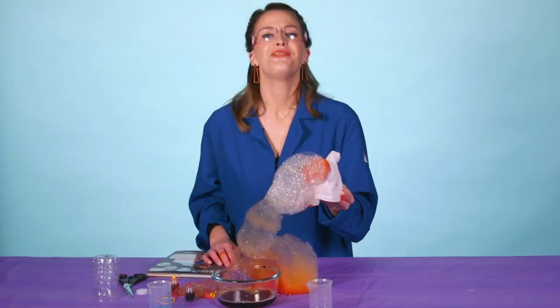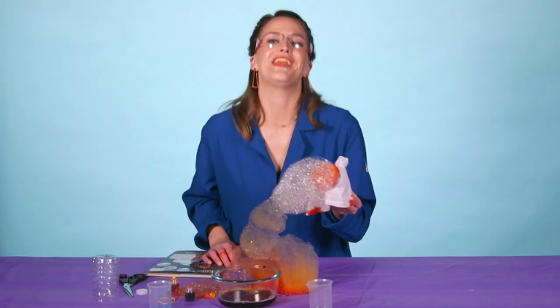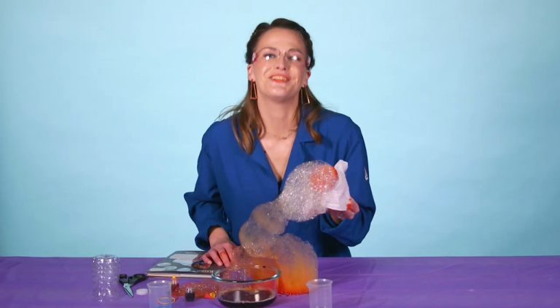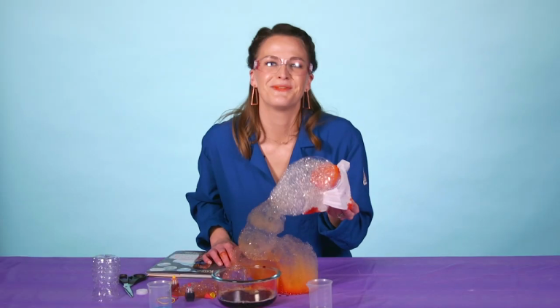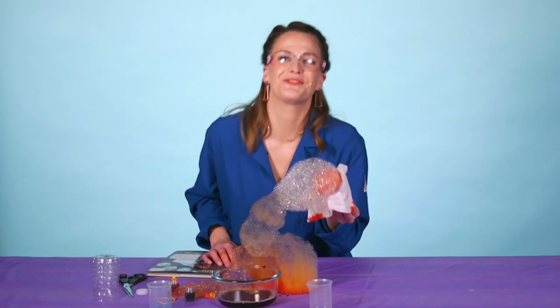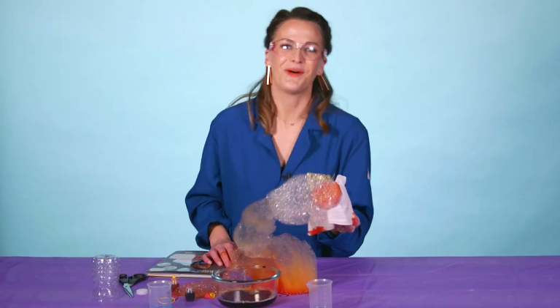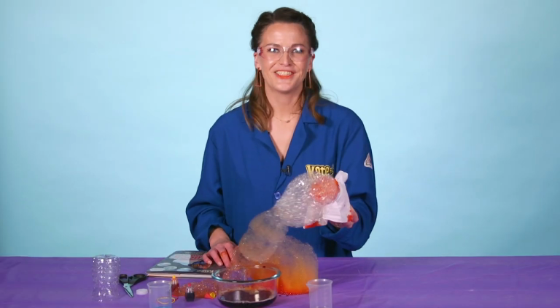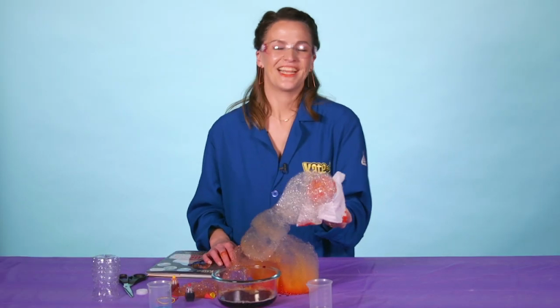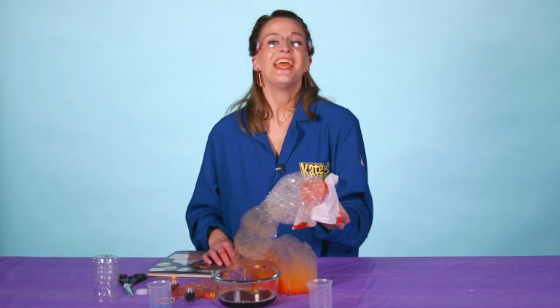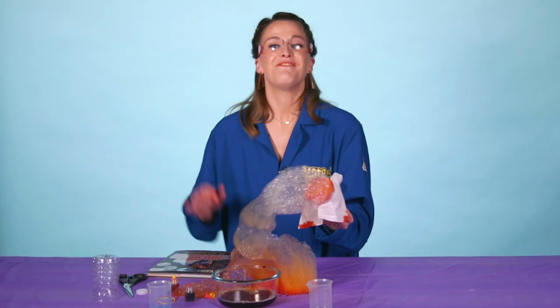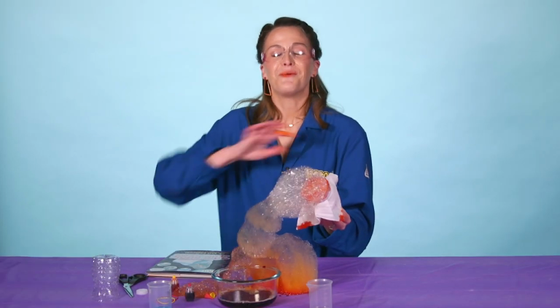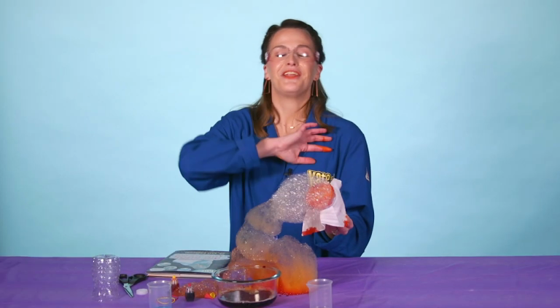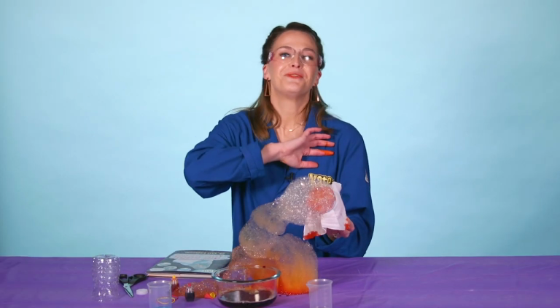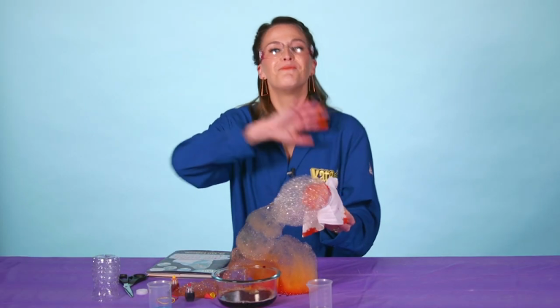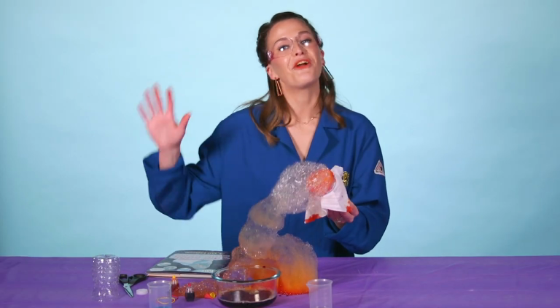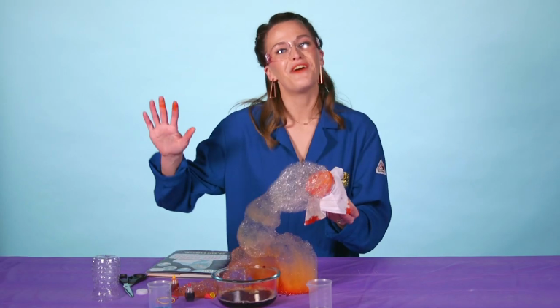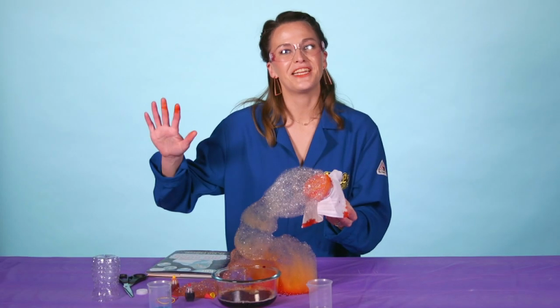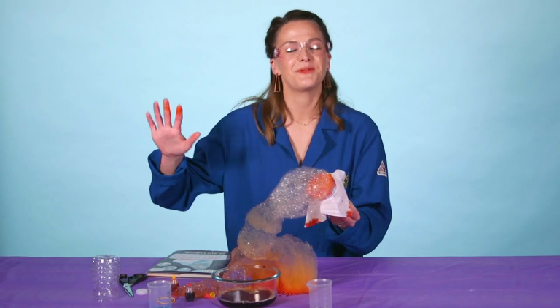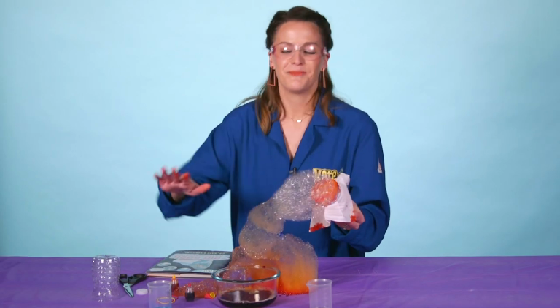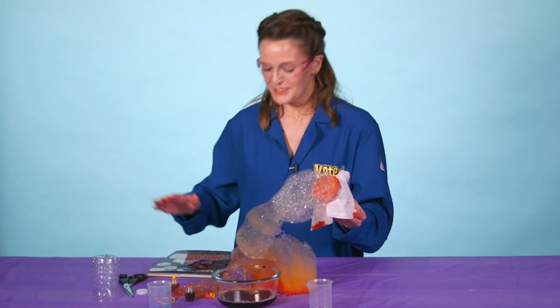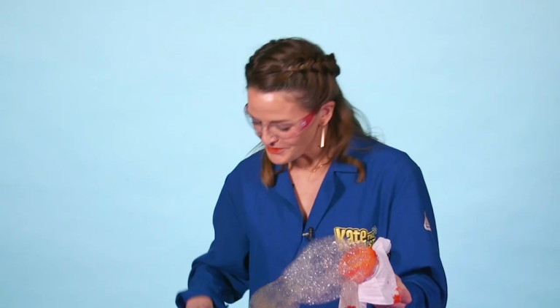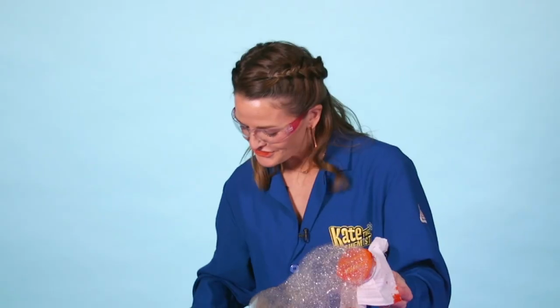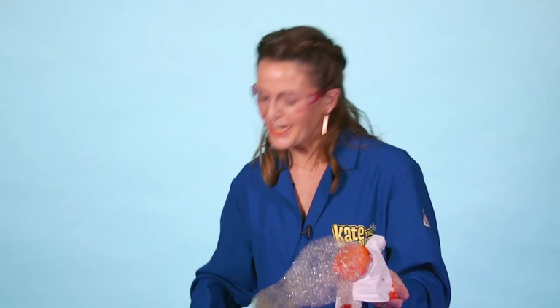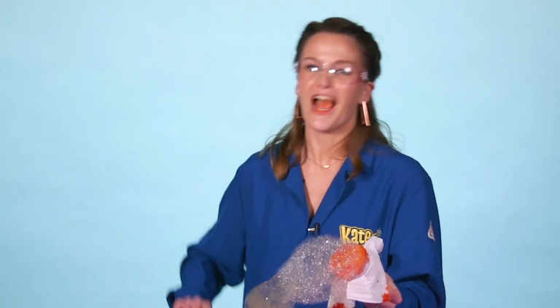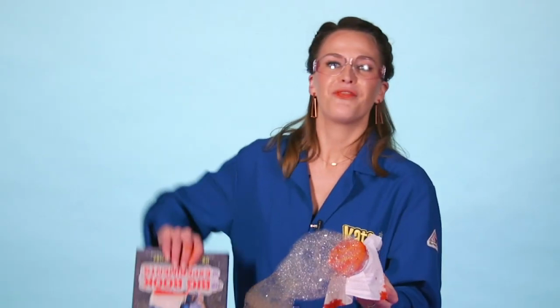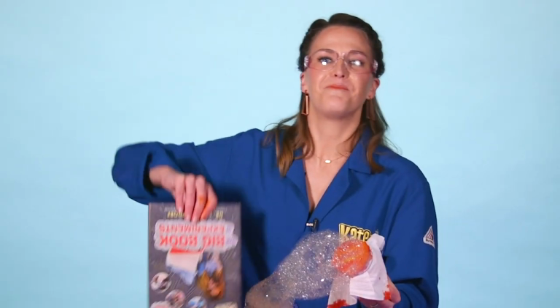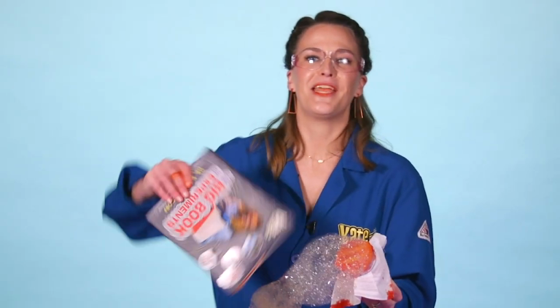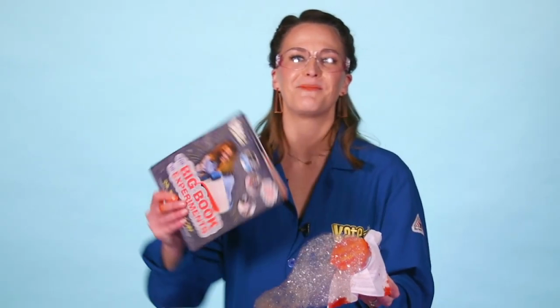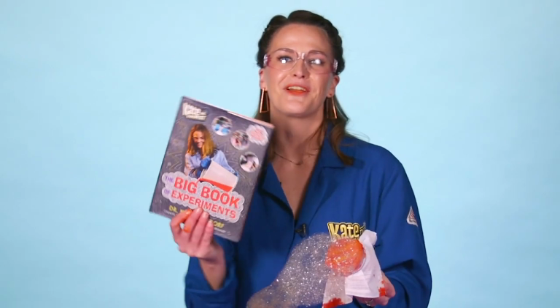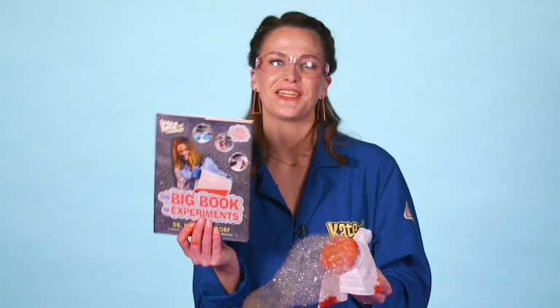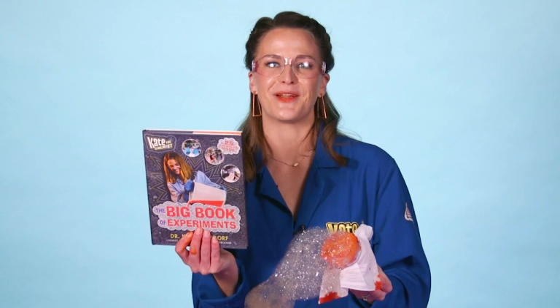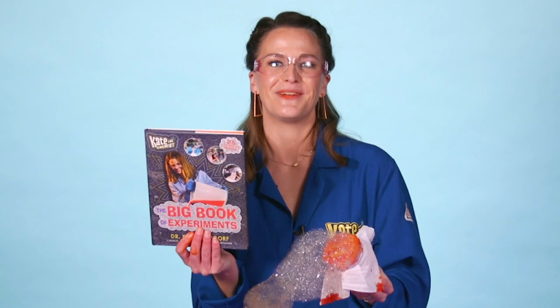Thank you so much for watching. If you want to do more fun experiments, please check out The Big Book of Experiments.